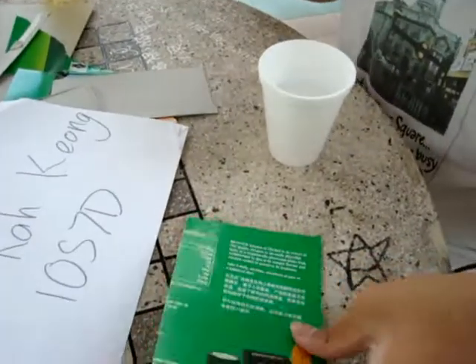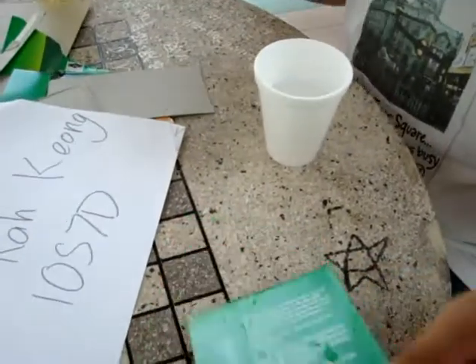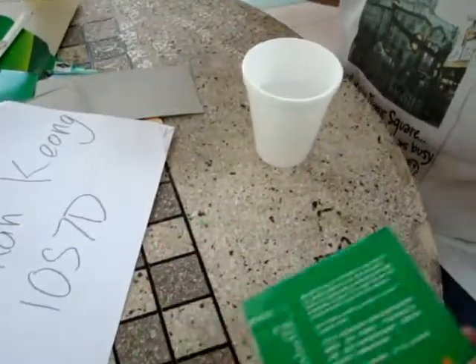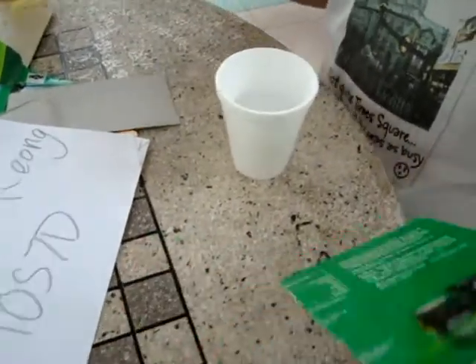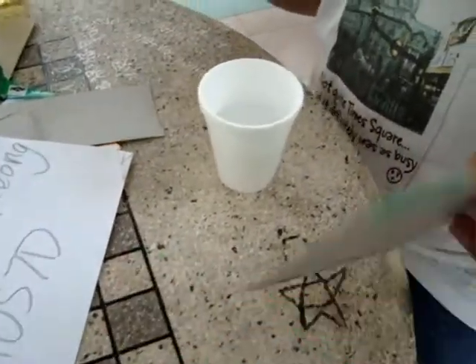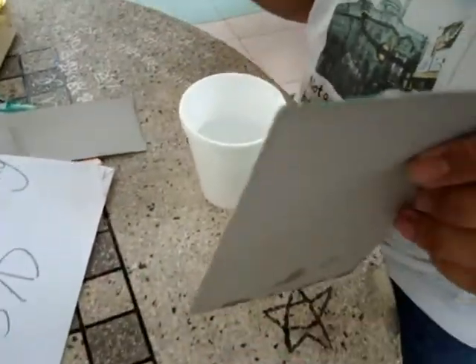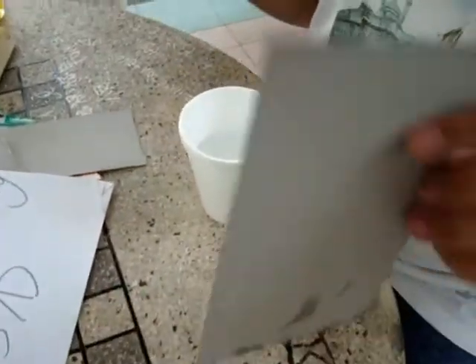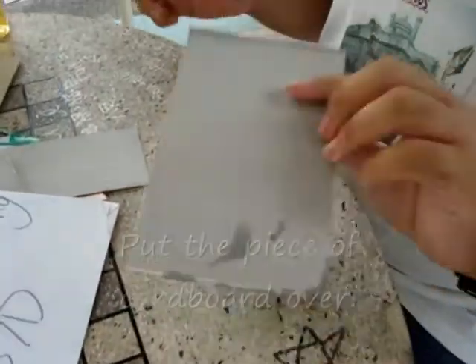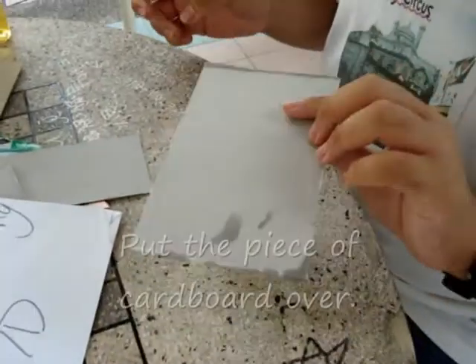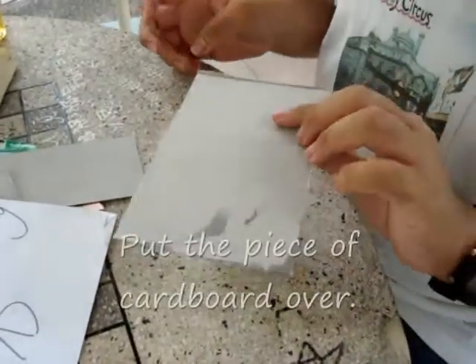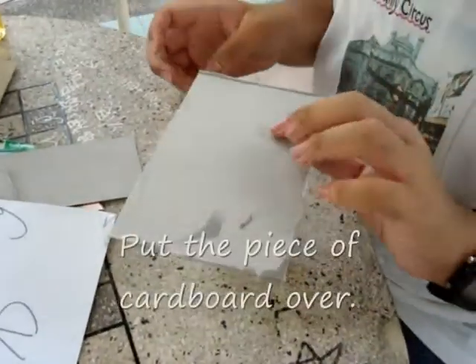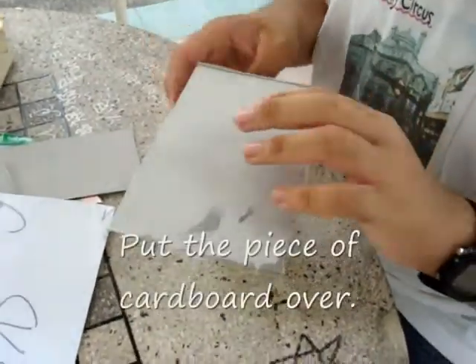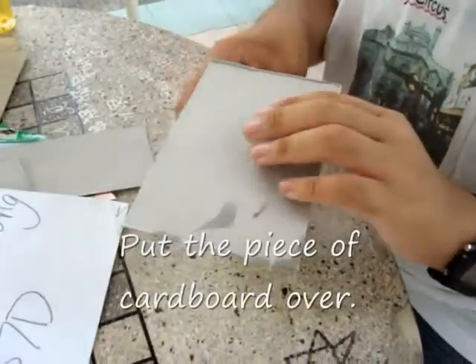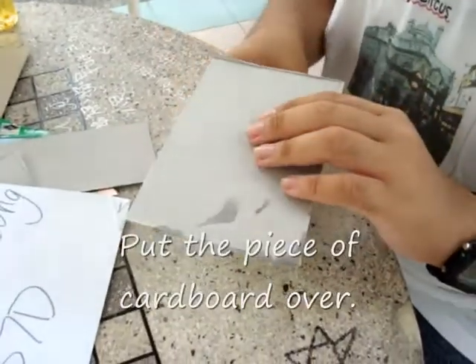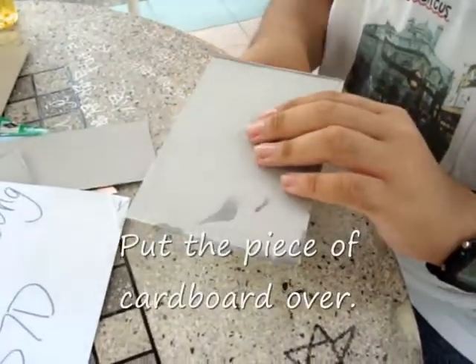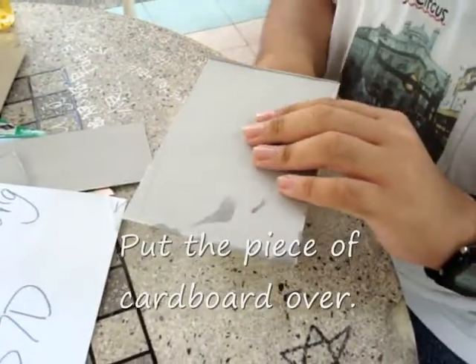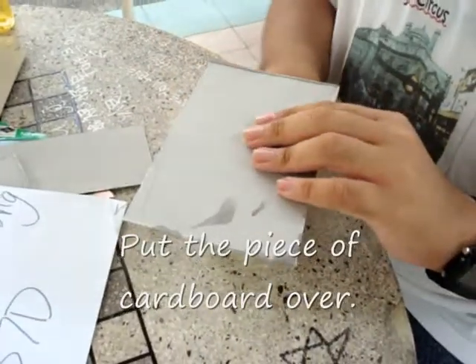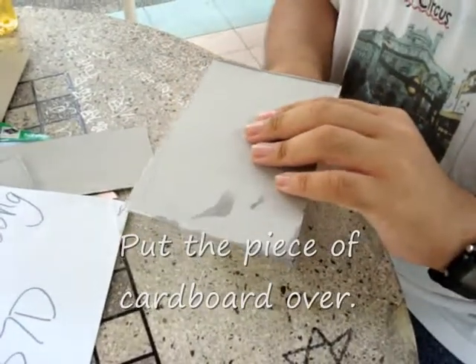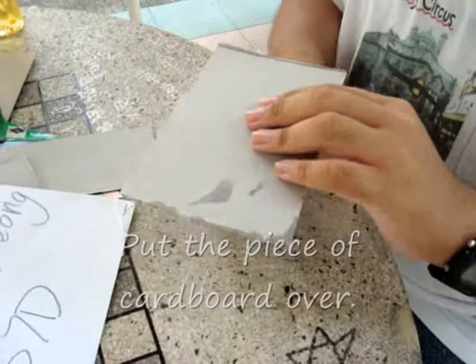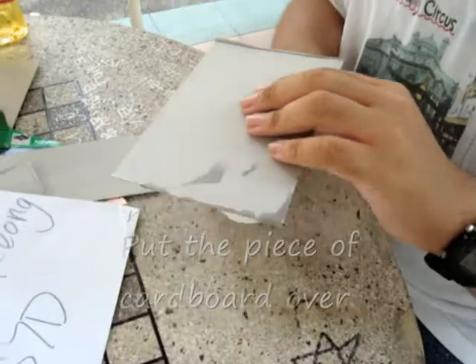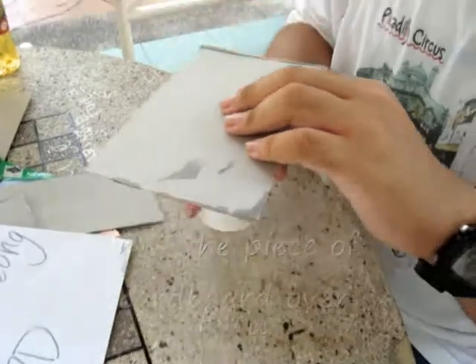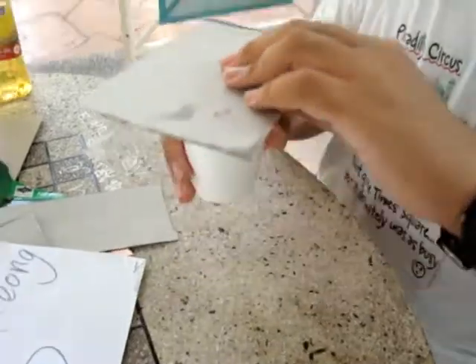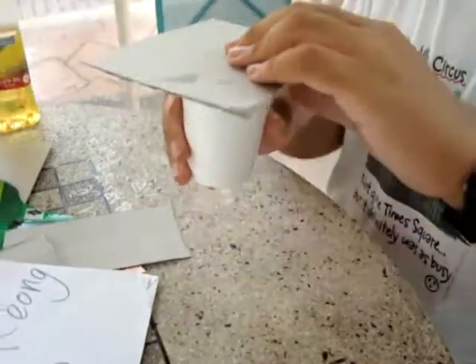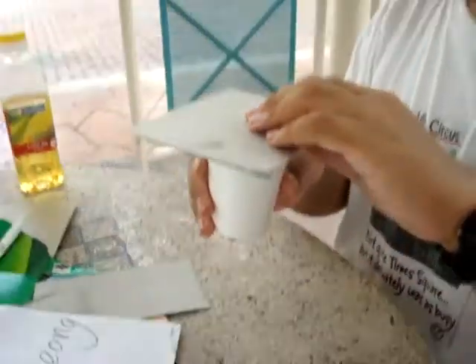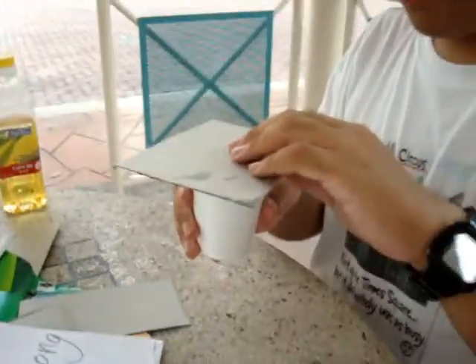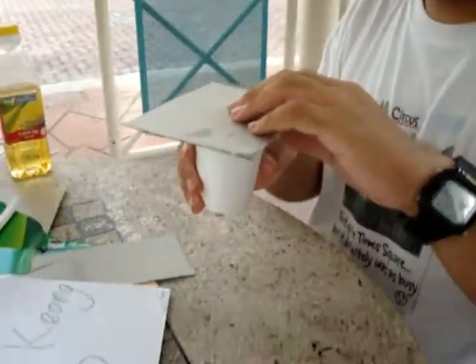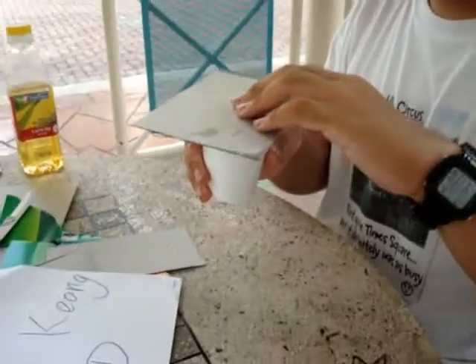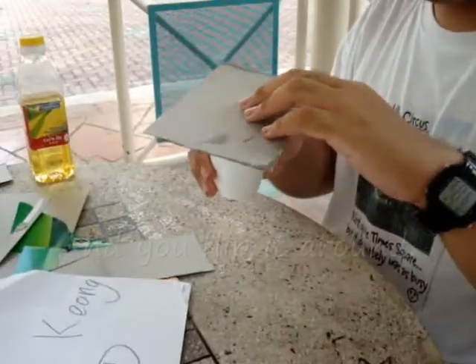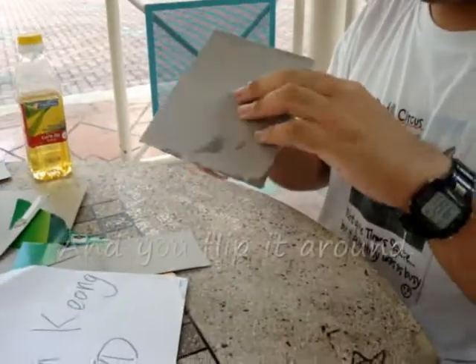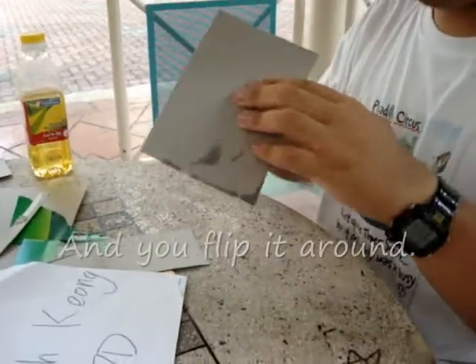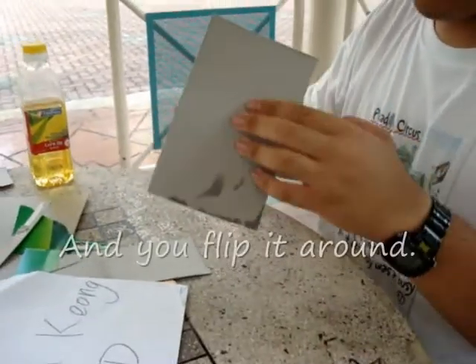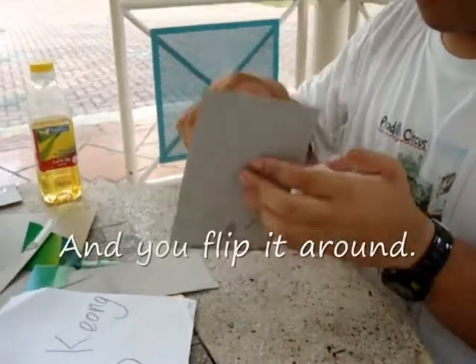Put the piece of cardboard over, and then flip it around.